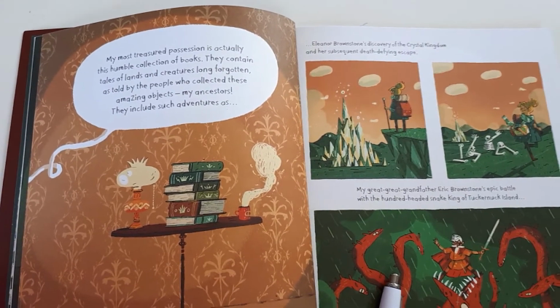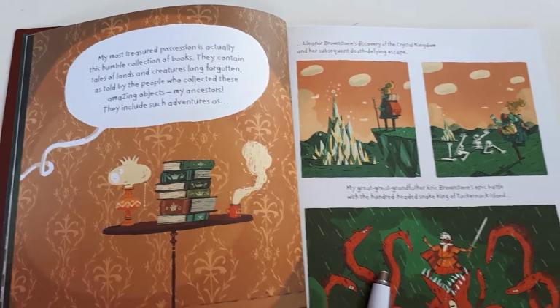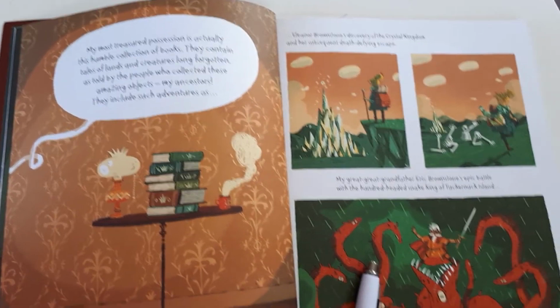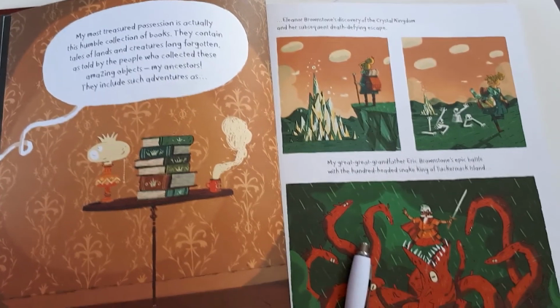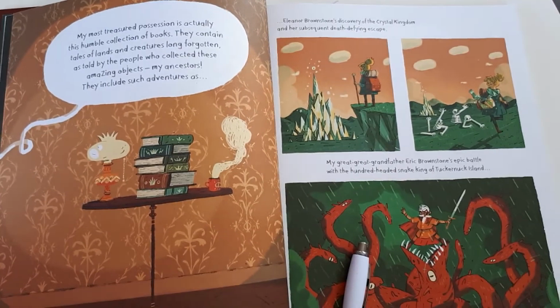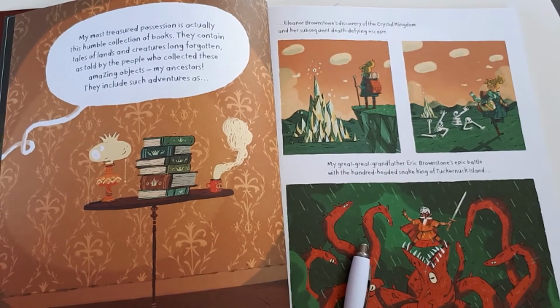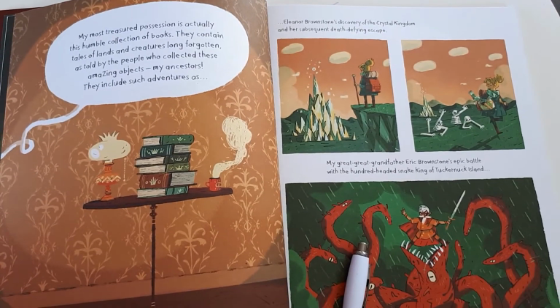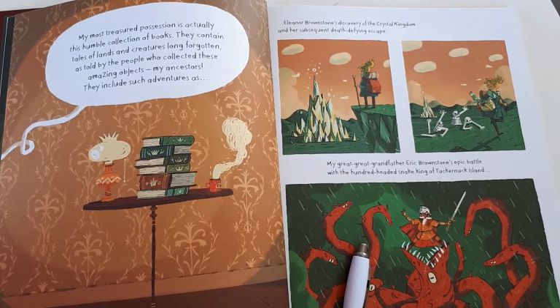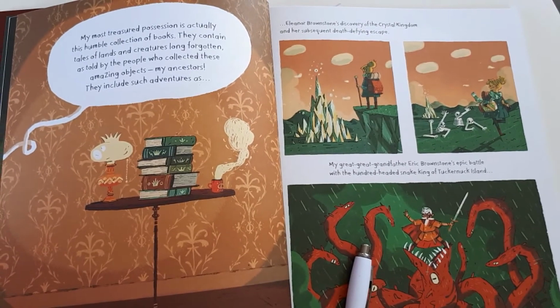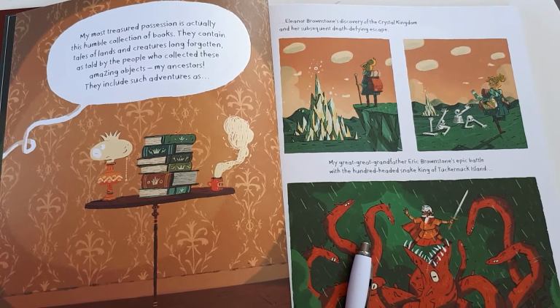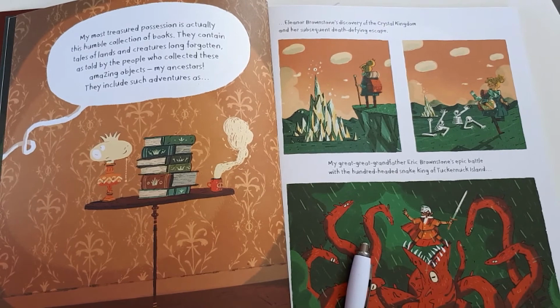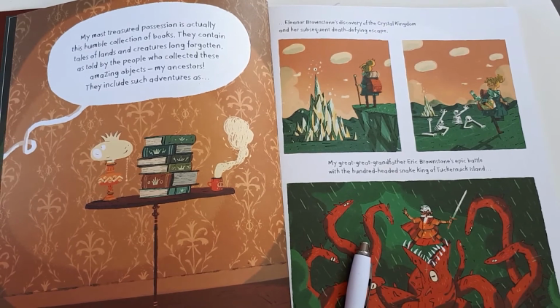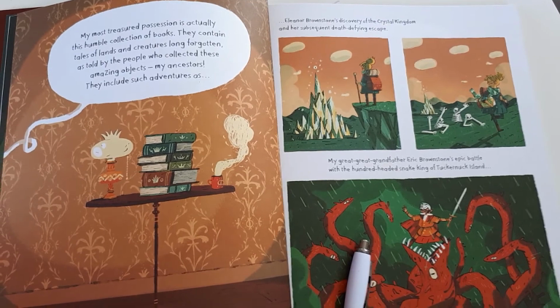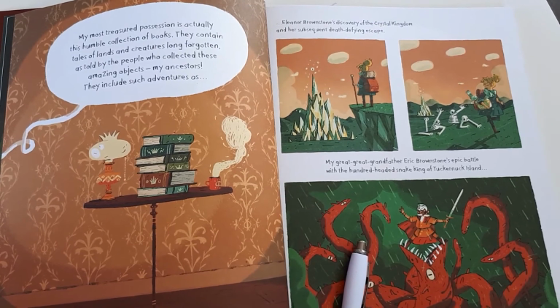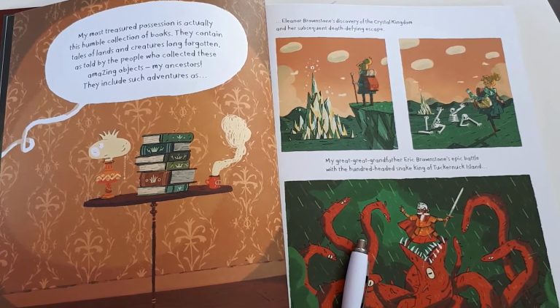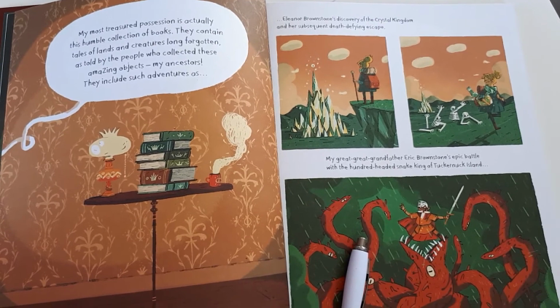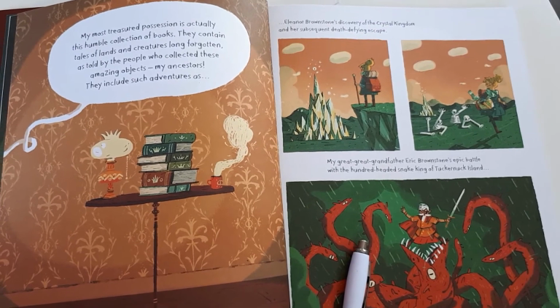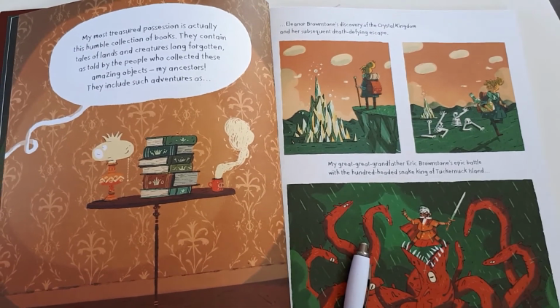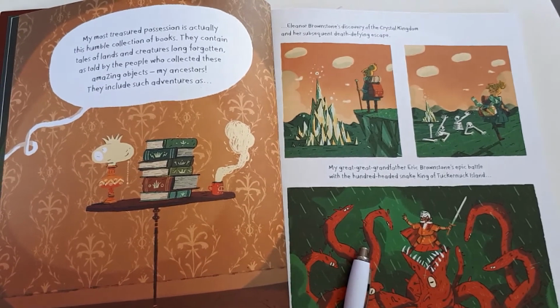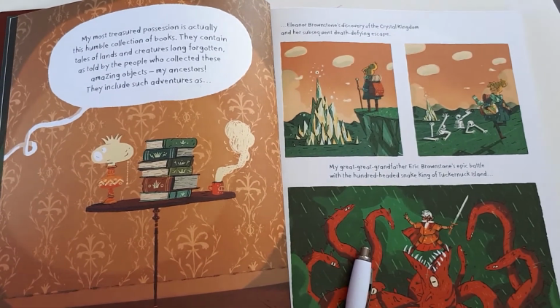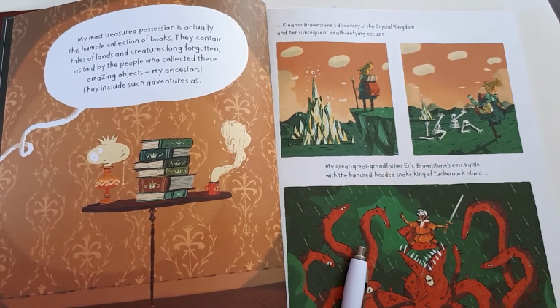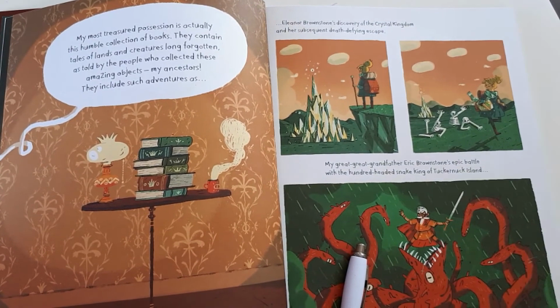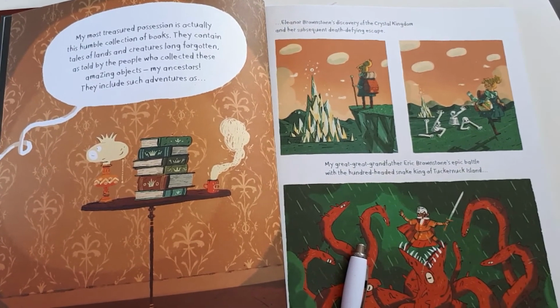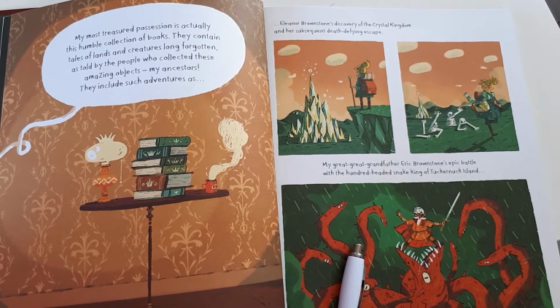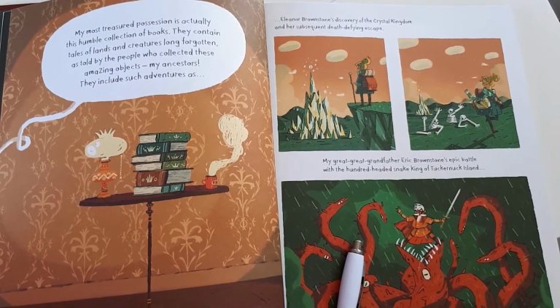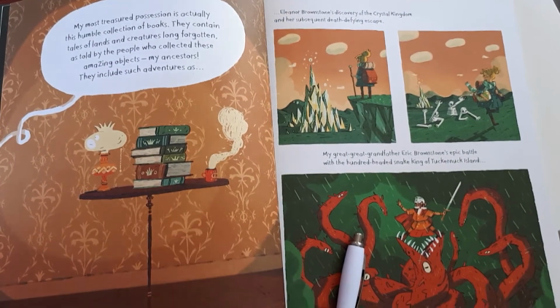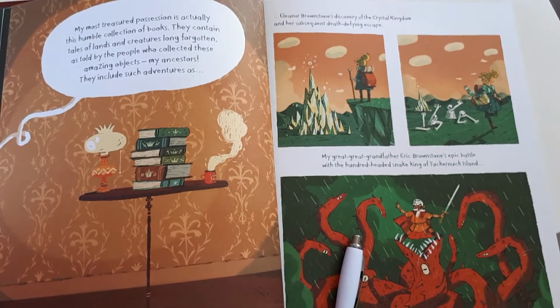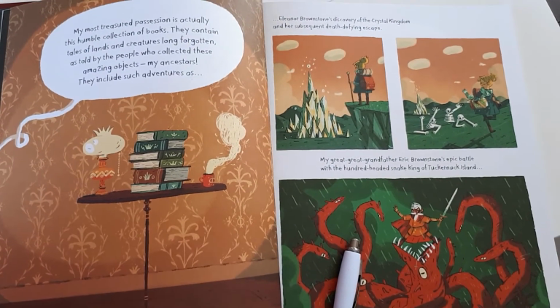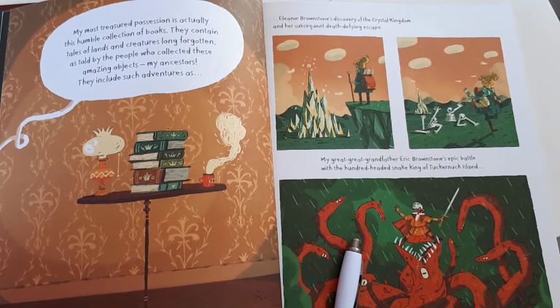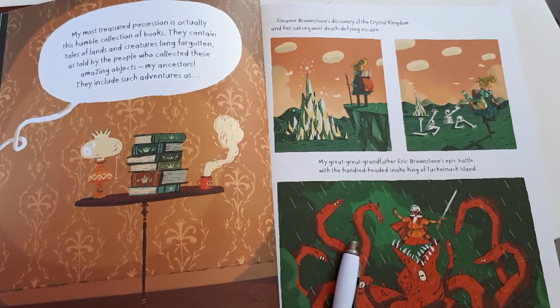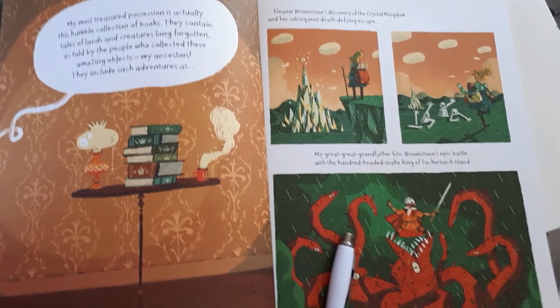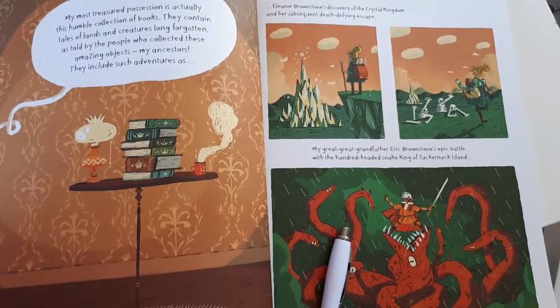So those are just a few things for you to be trying at home to help your child stay engaged with their reading. Thank you.